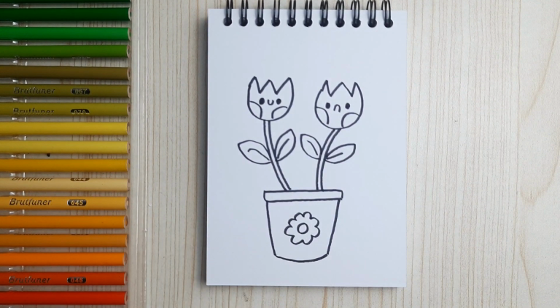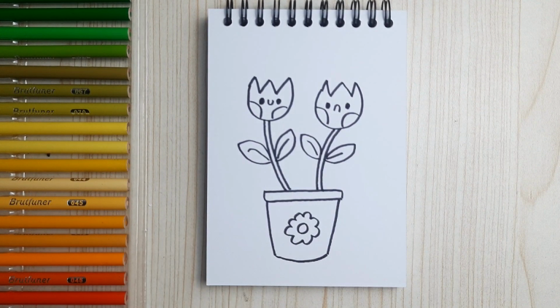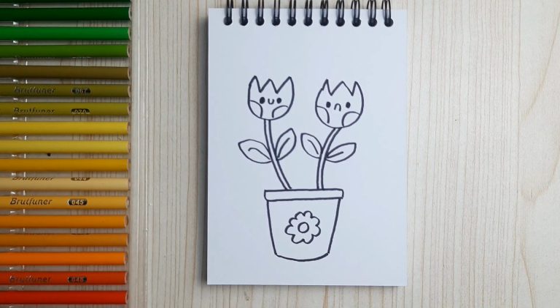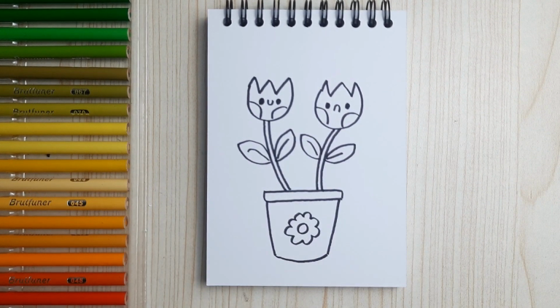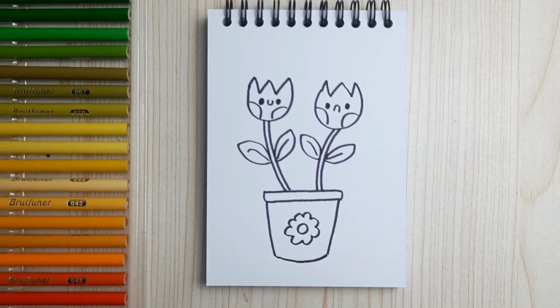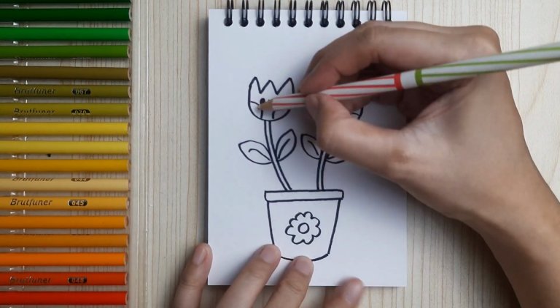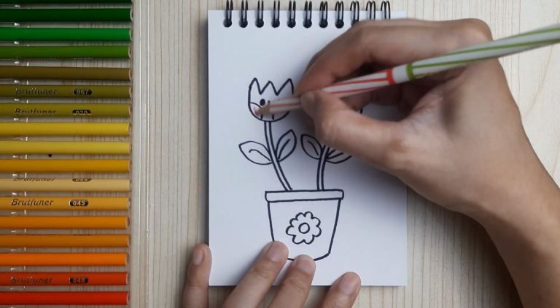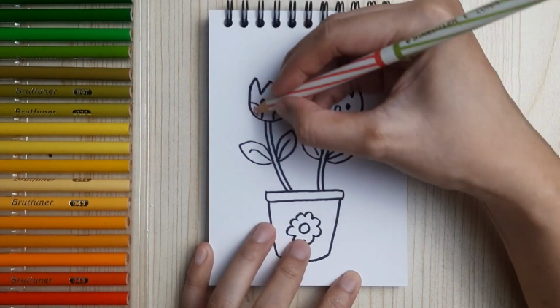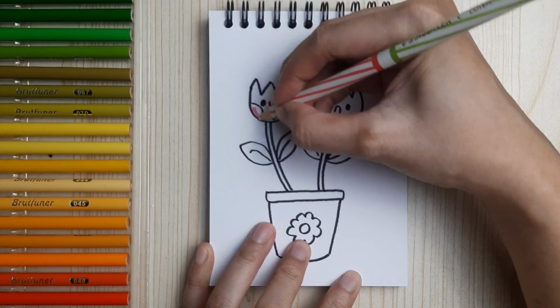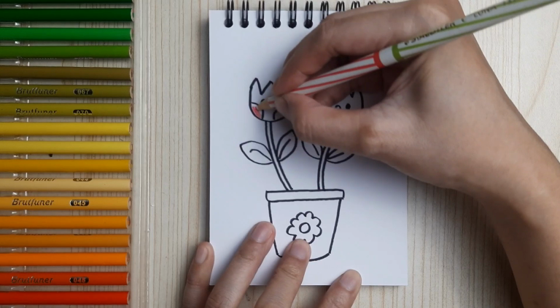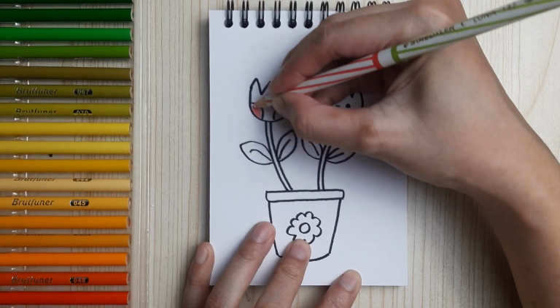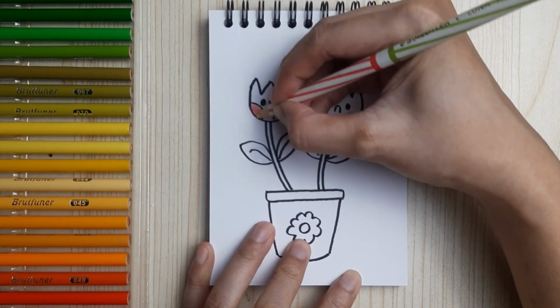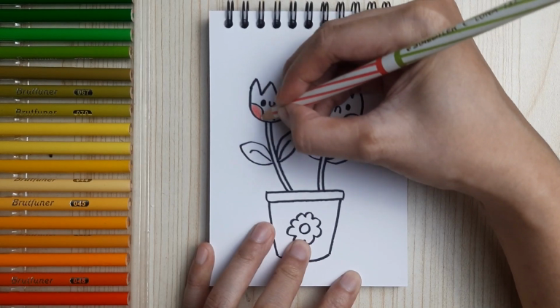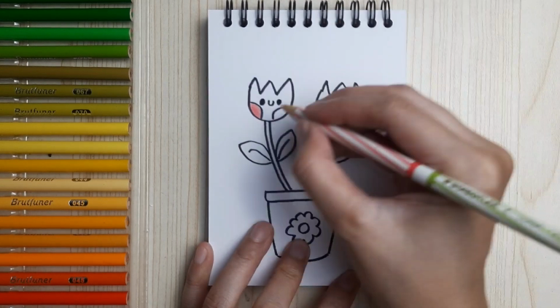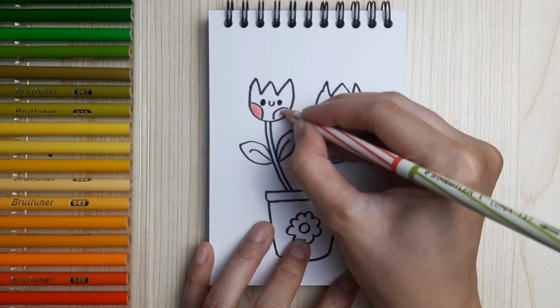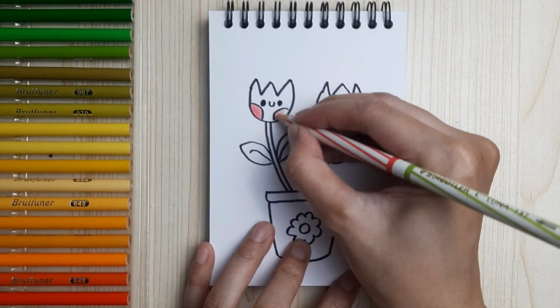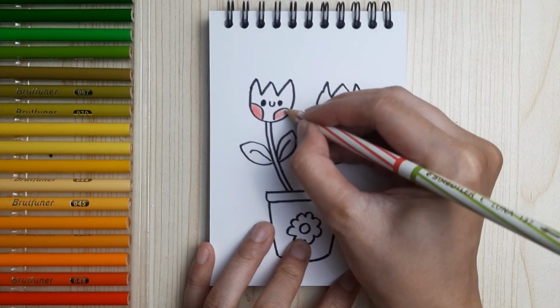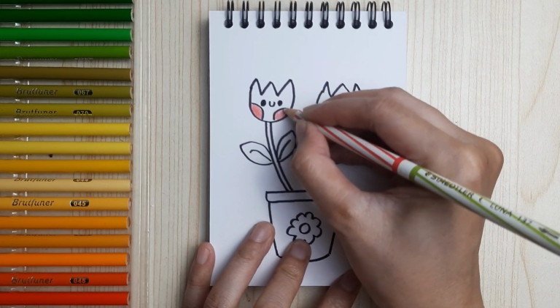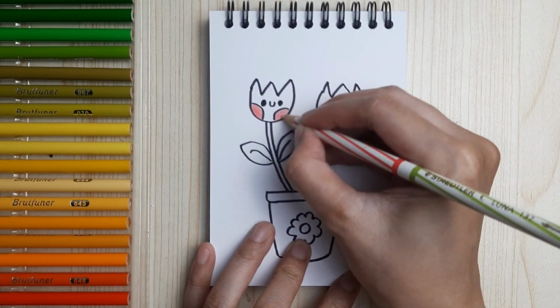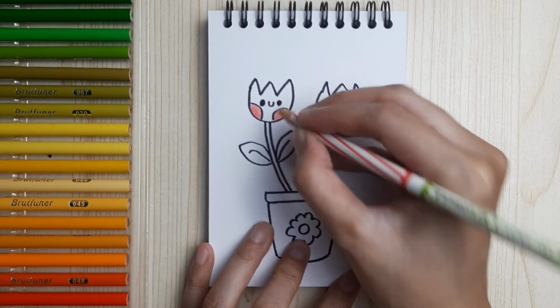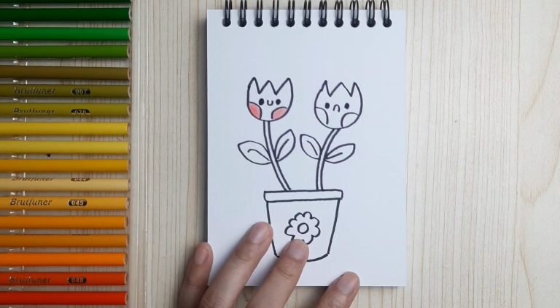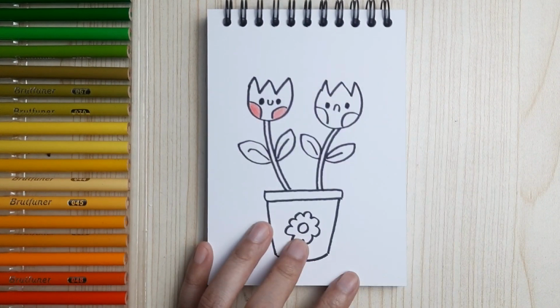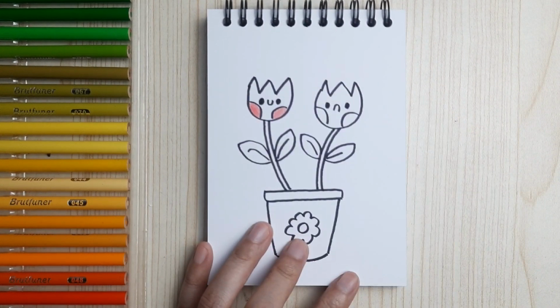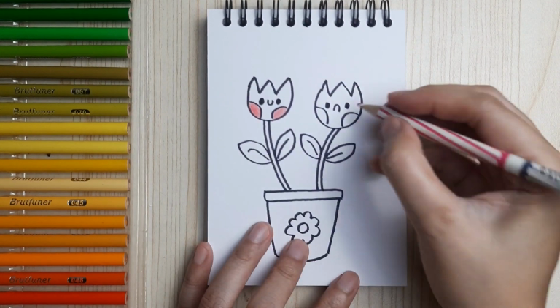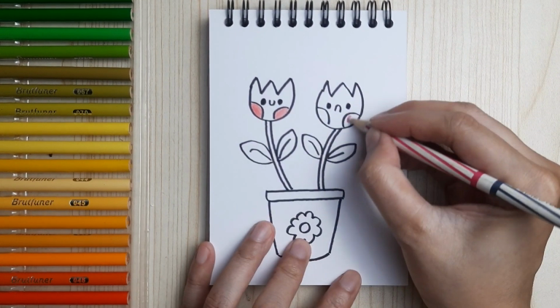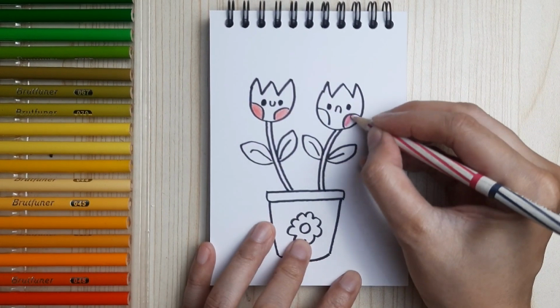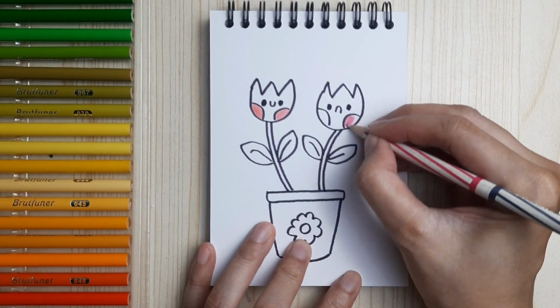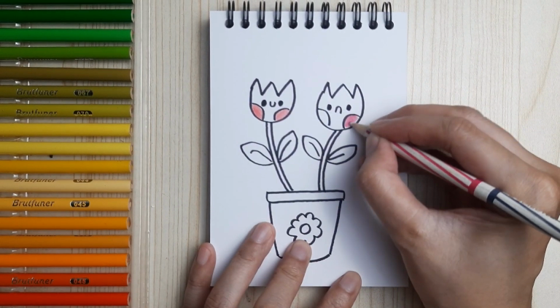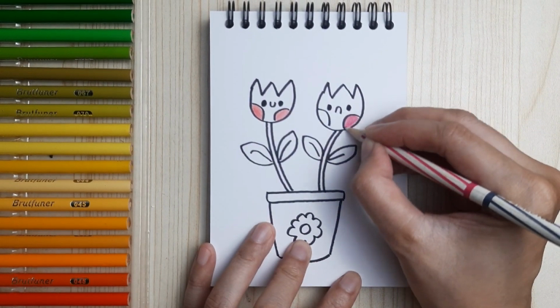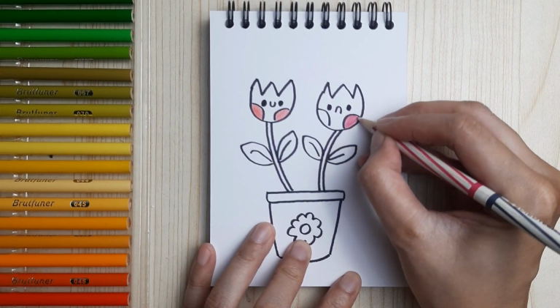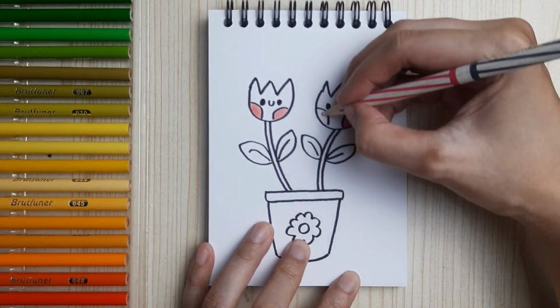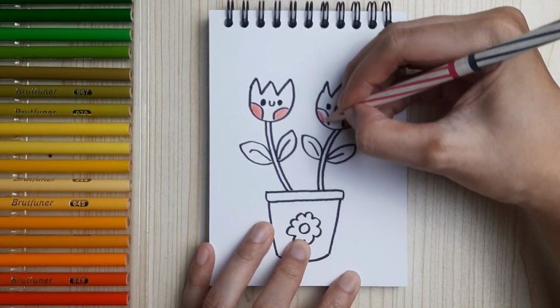It's time for us to color! And if you enjoy this video, don't forget to like, share, and subscribe.